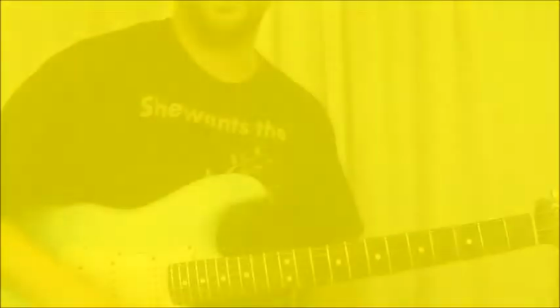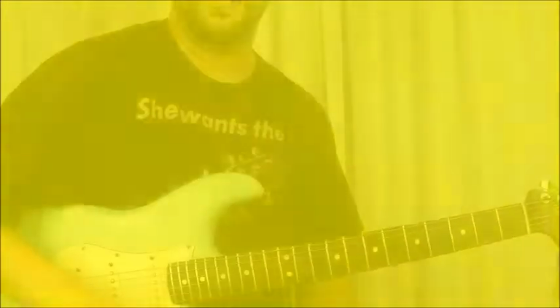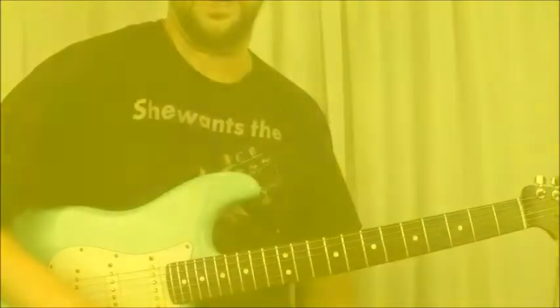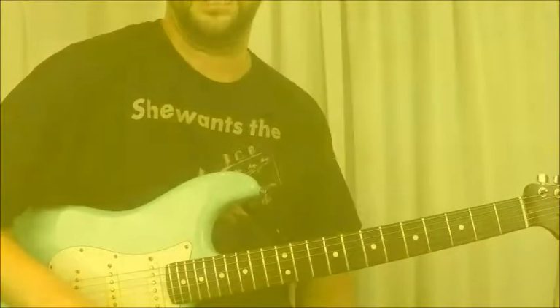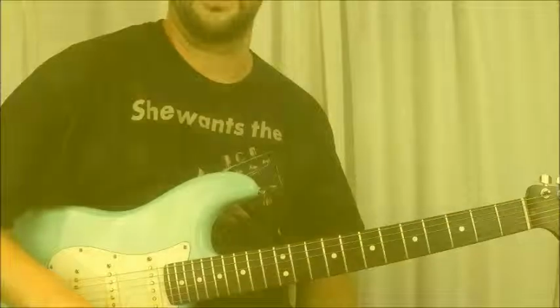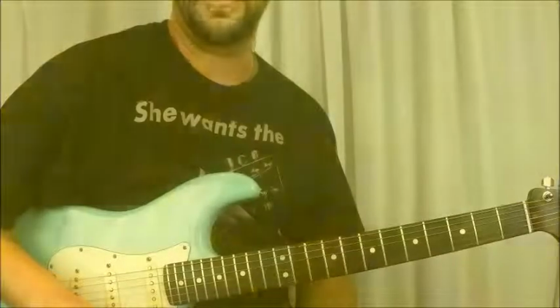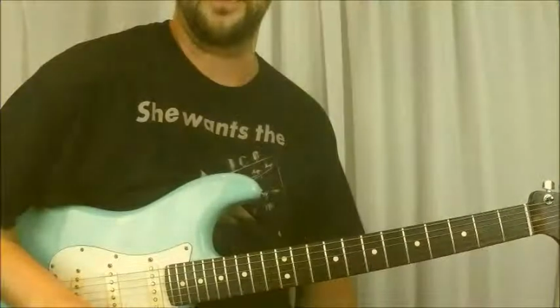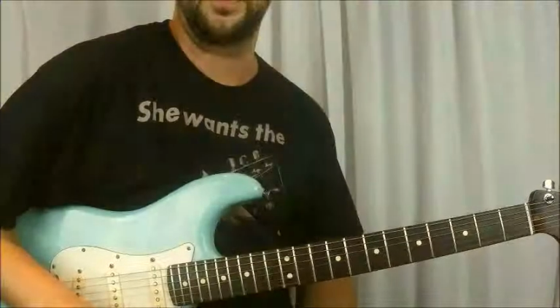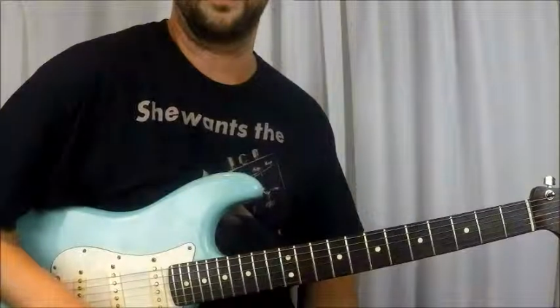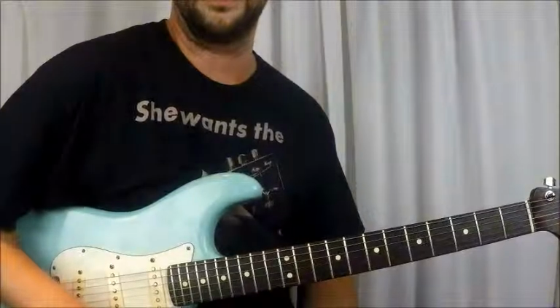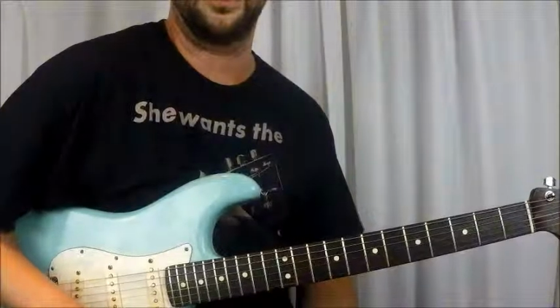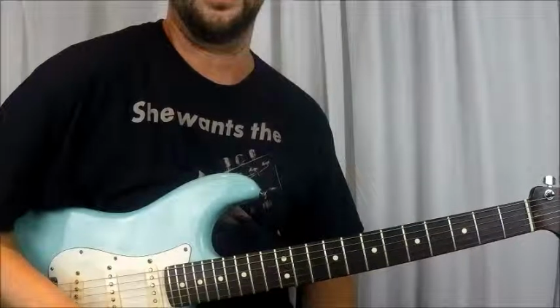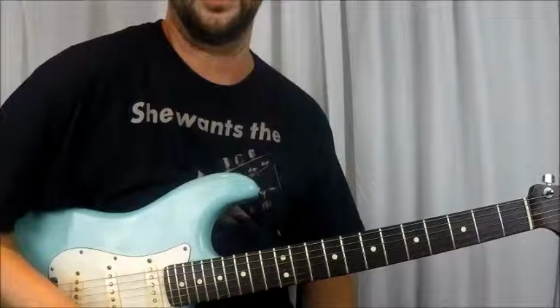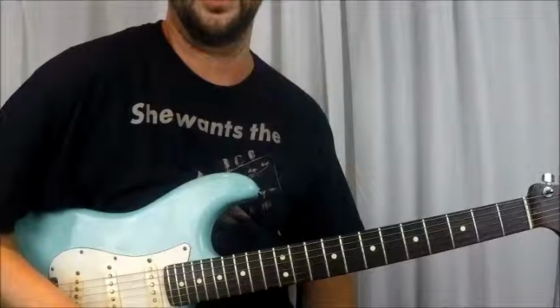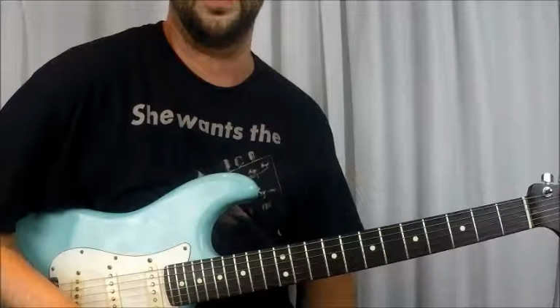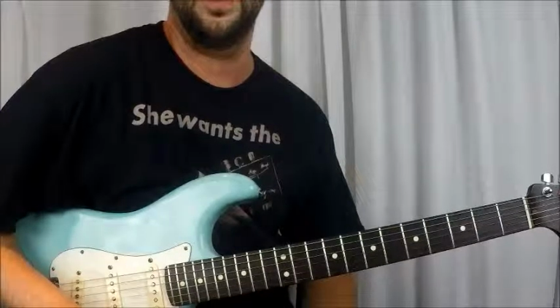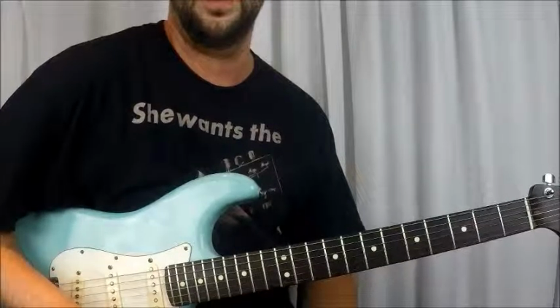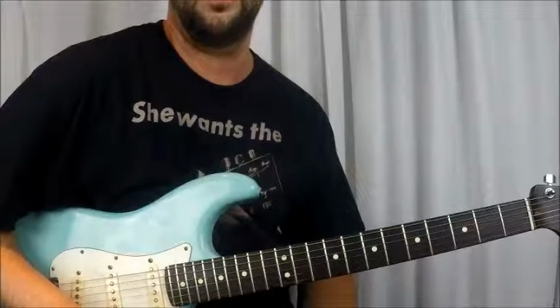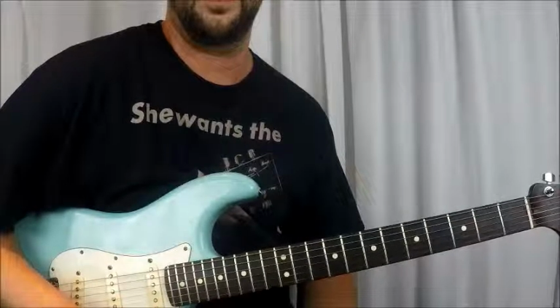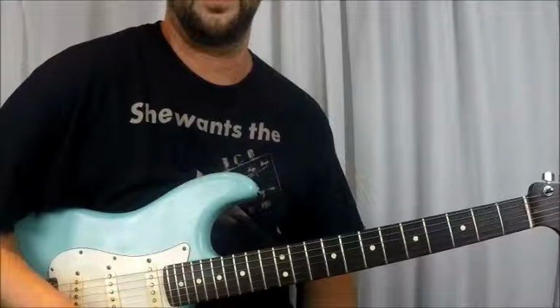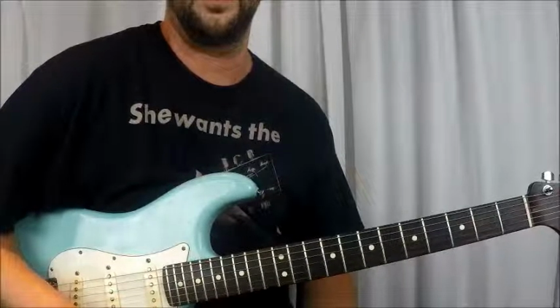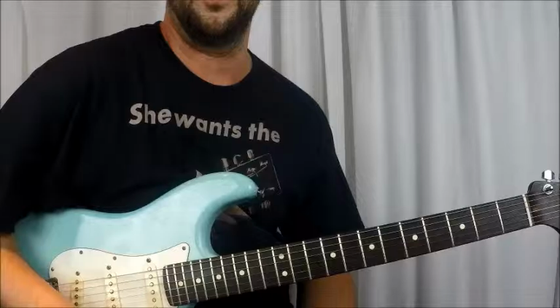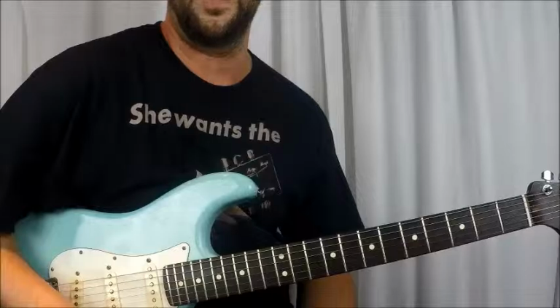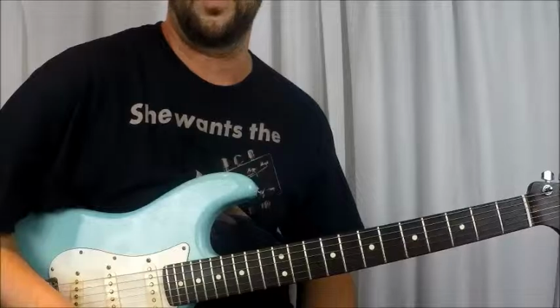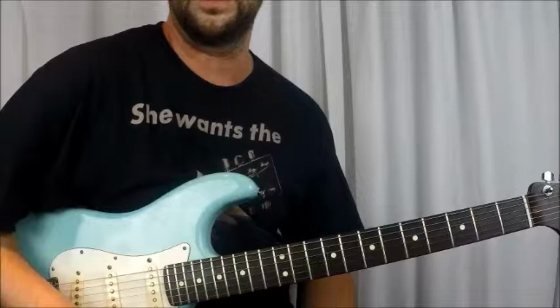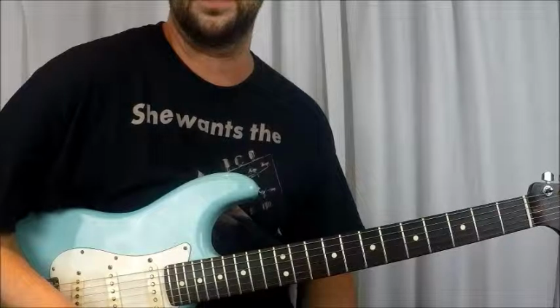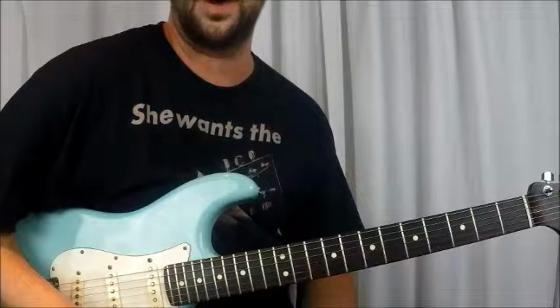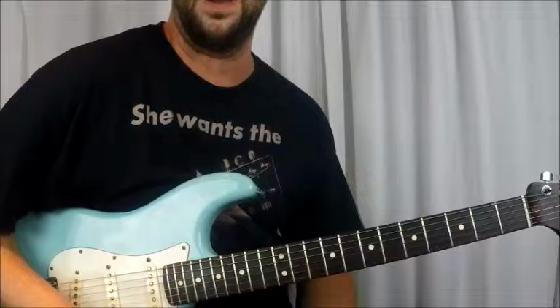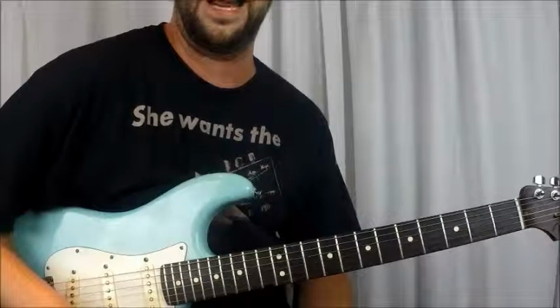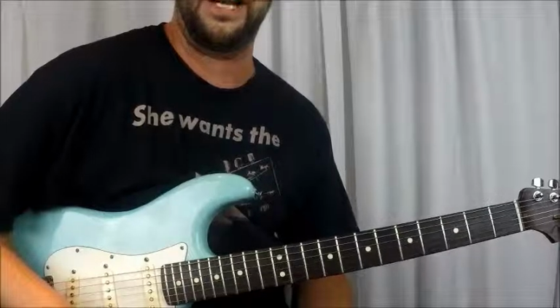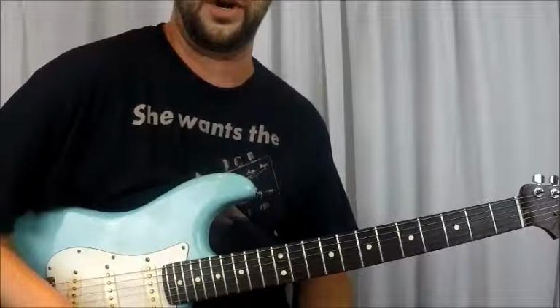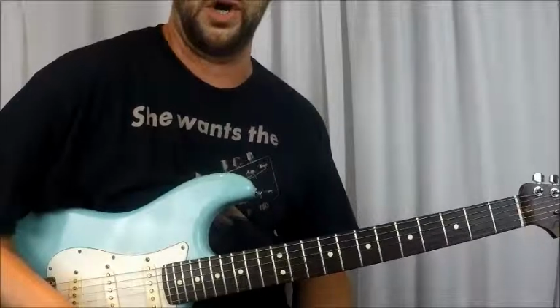What's up guys, Rich here with You Can Play Guitar 2, bringing you Van Morrison's Brown Eyed Girl.